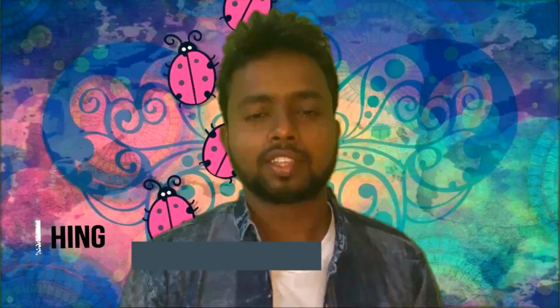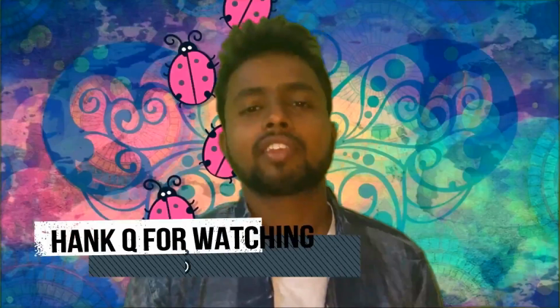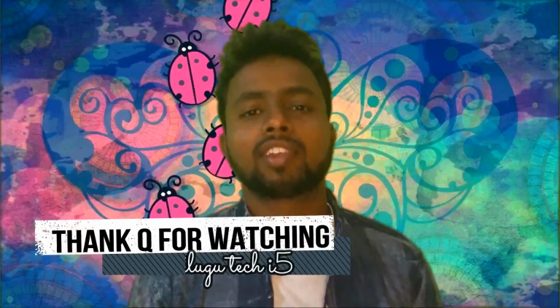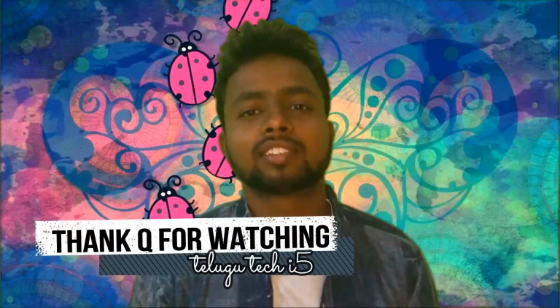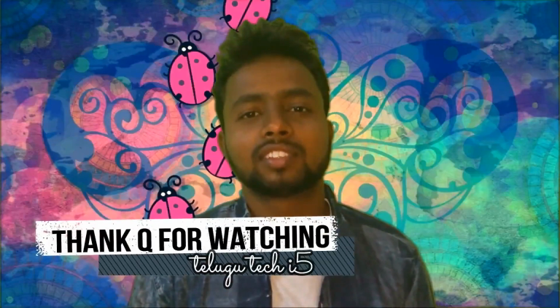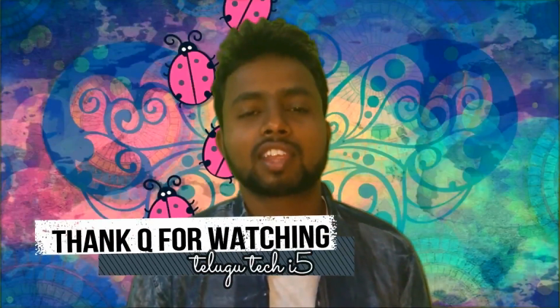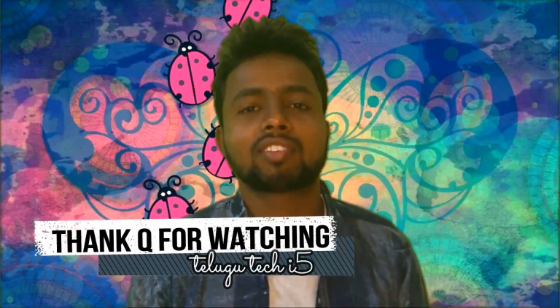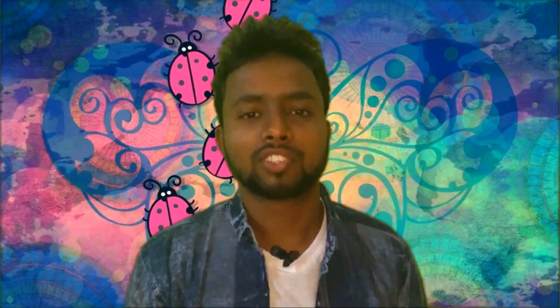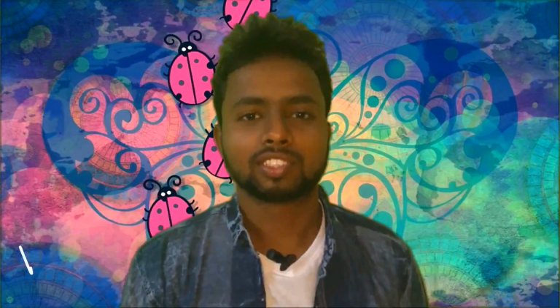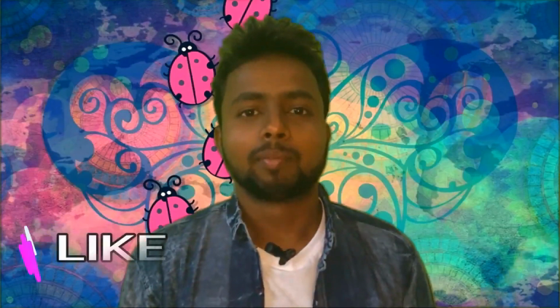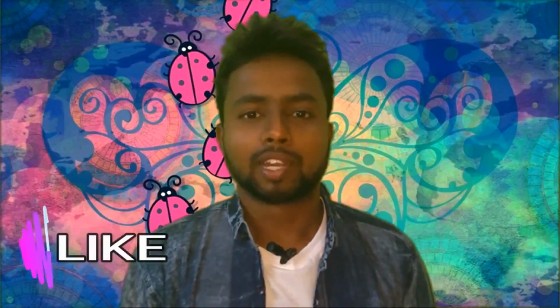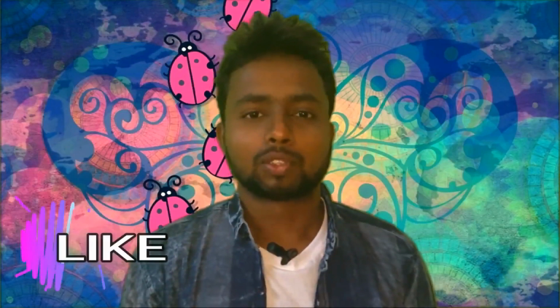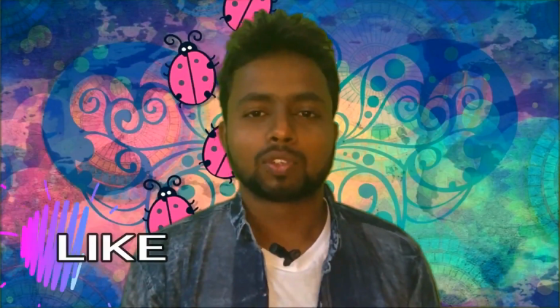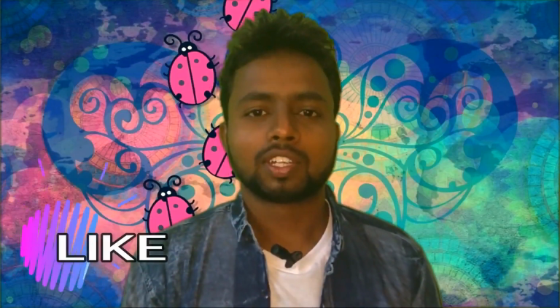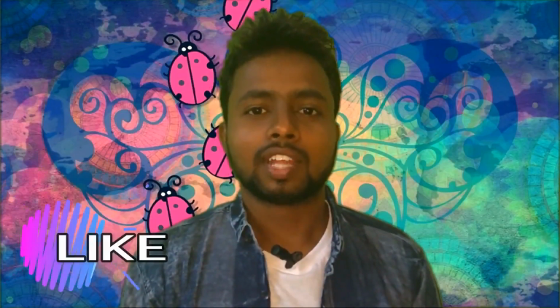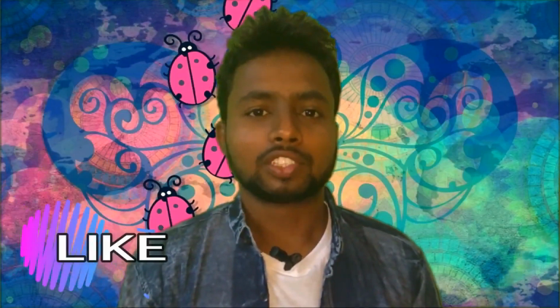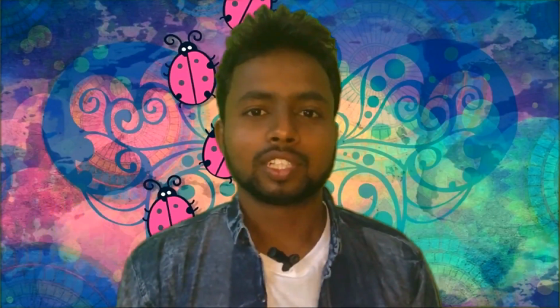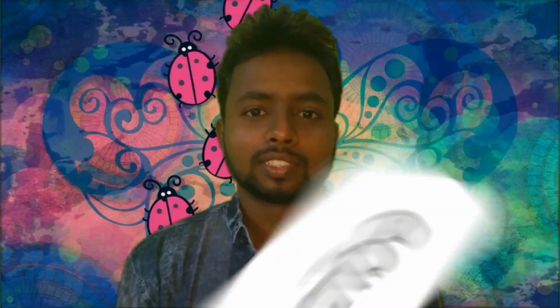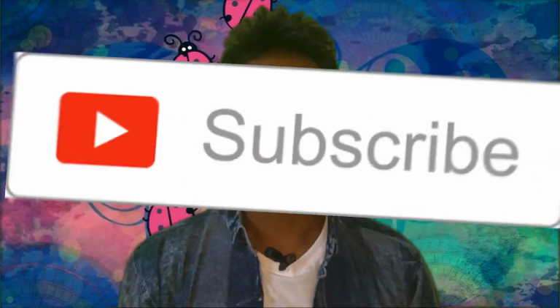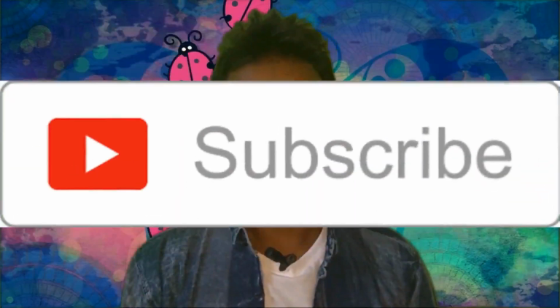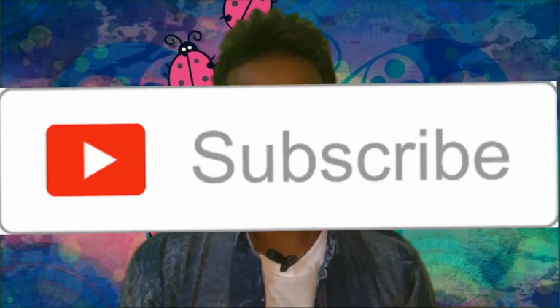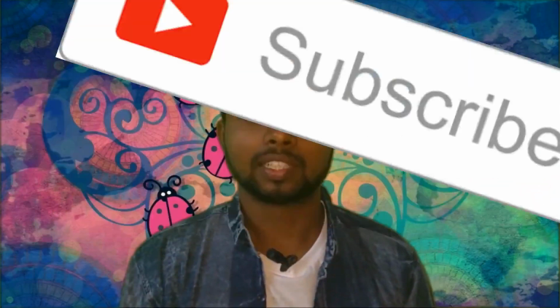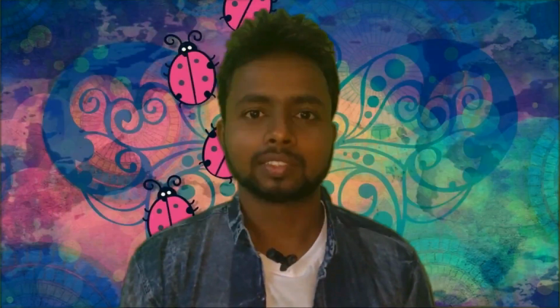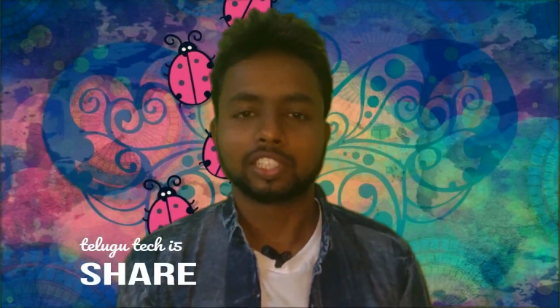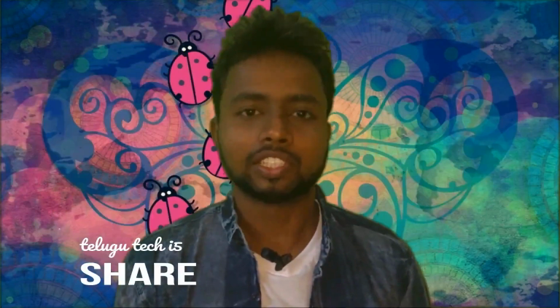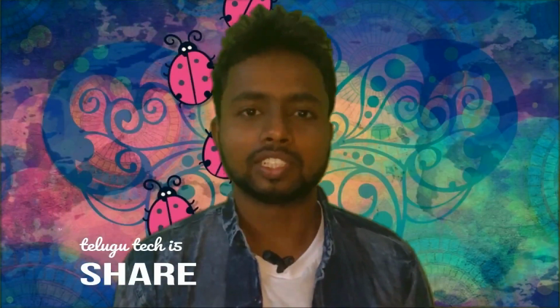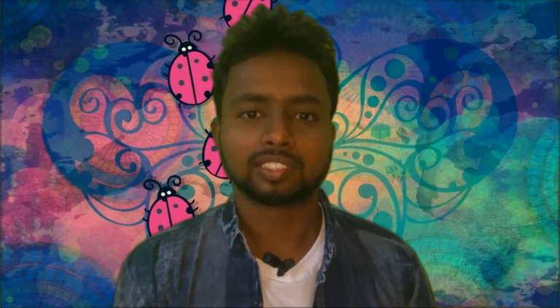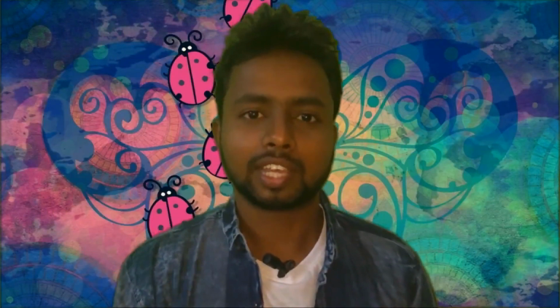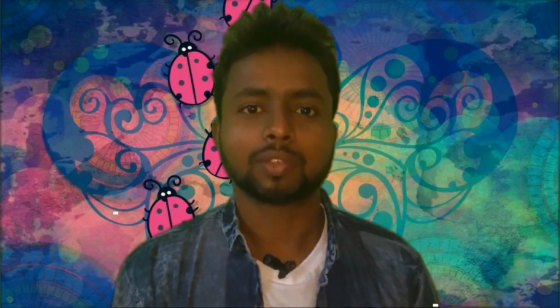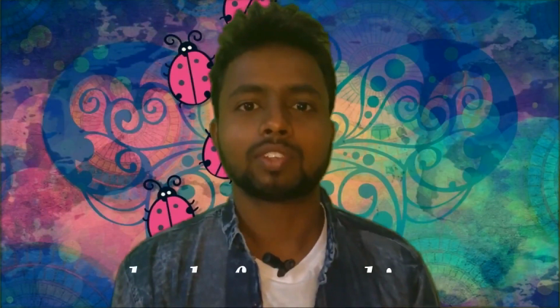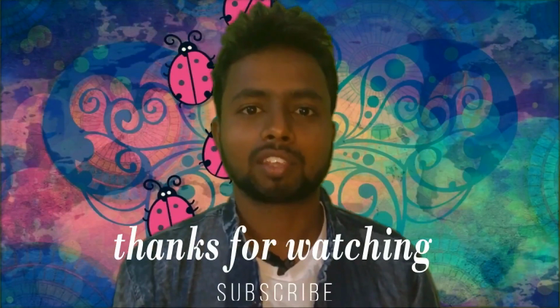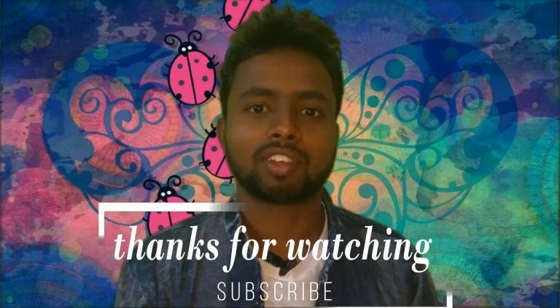Thank you friends. Thank you for watching. Like and subscribe and share. Thank you all.